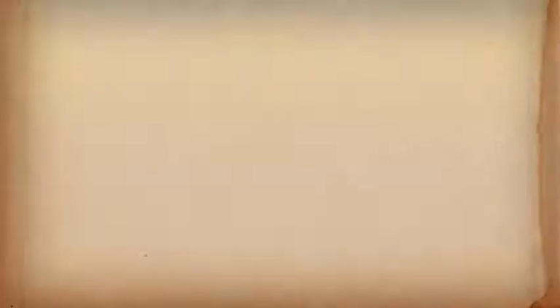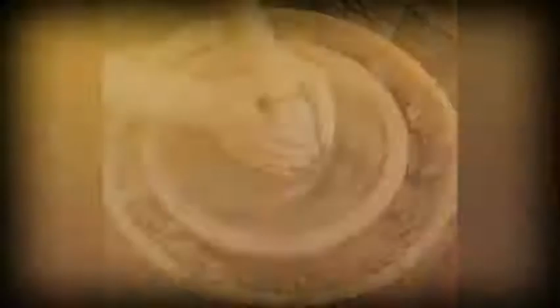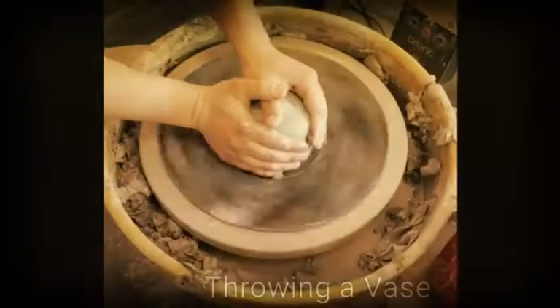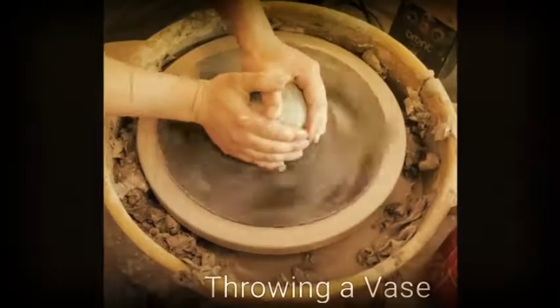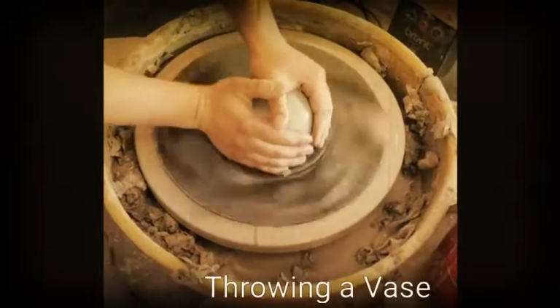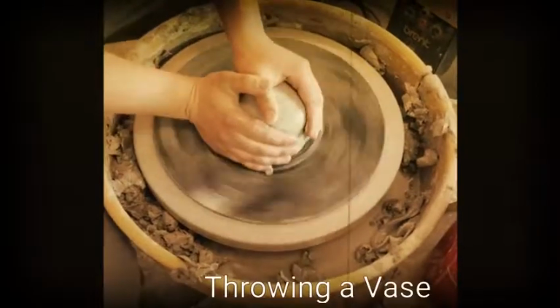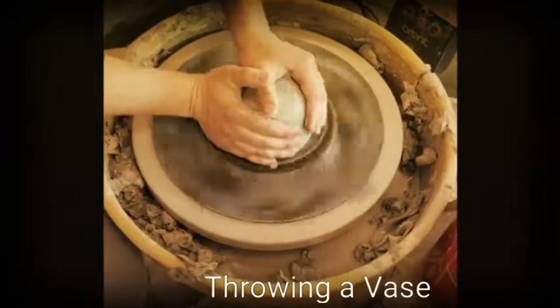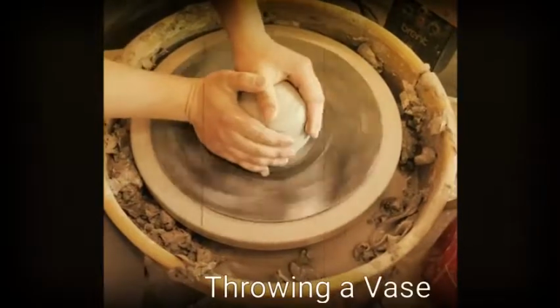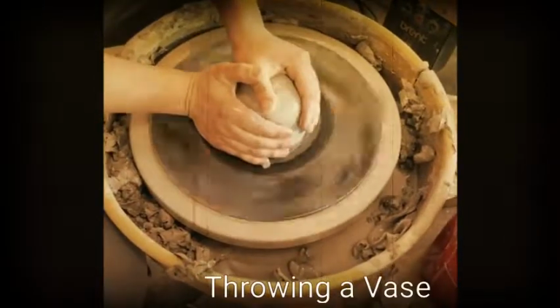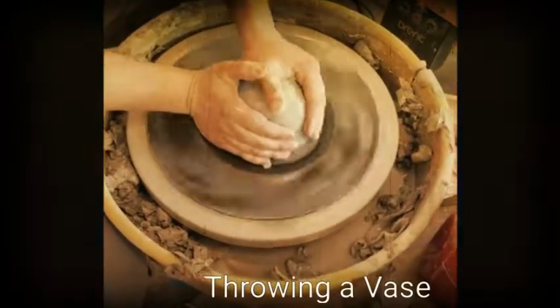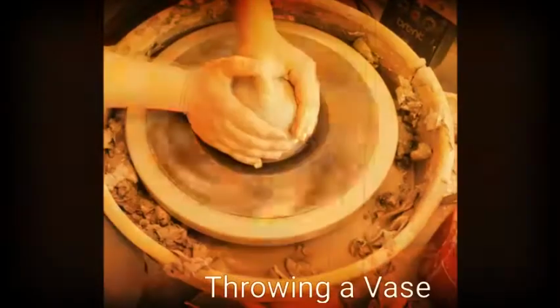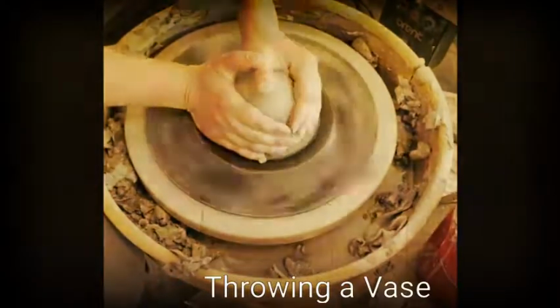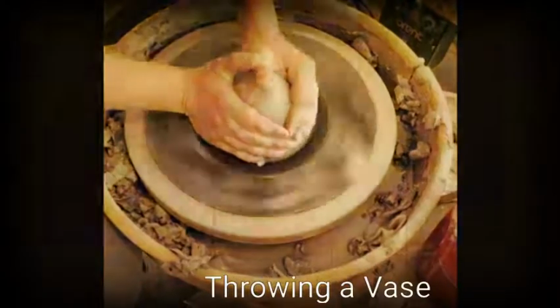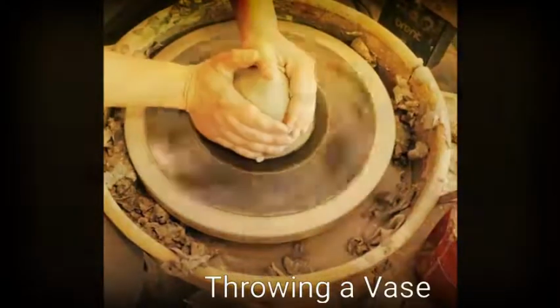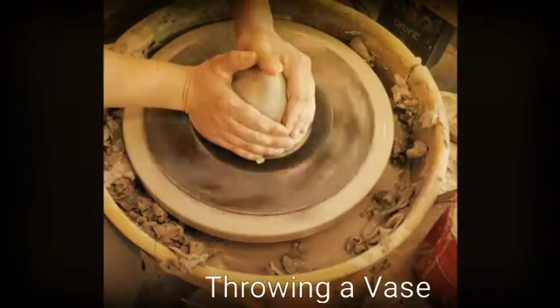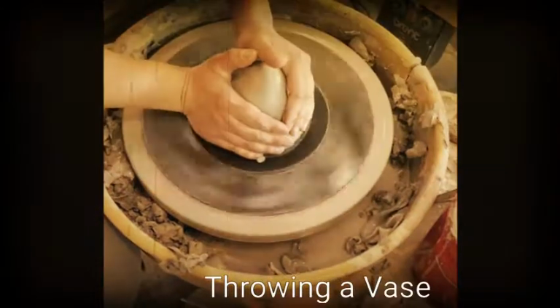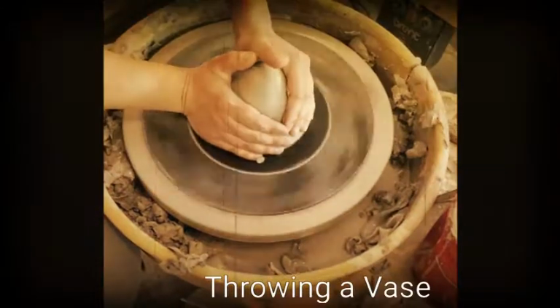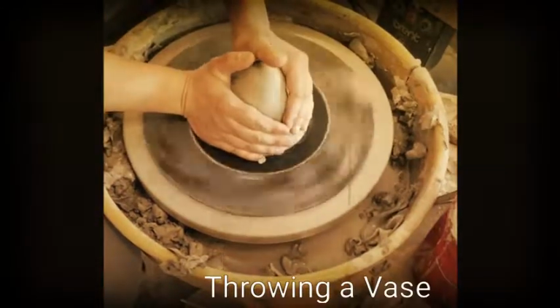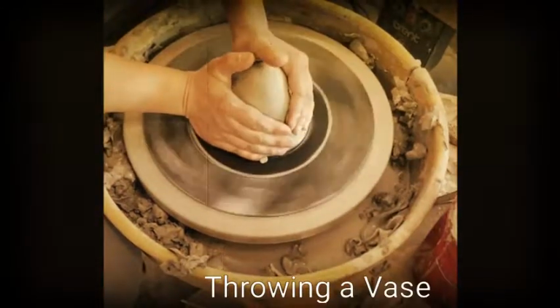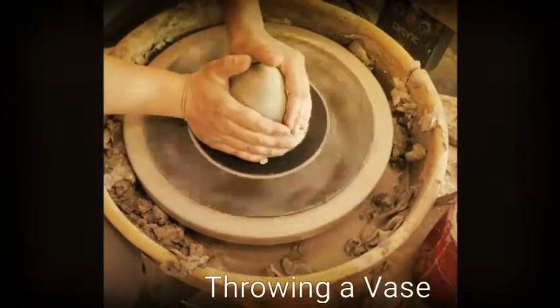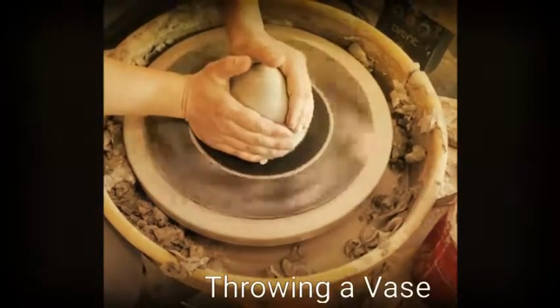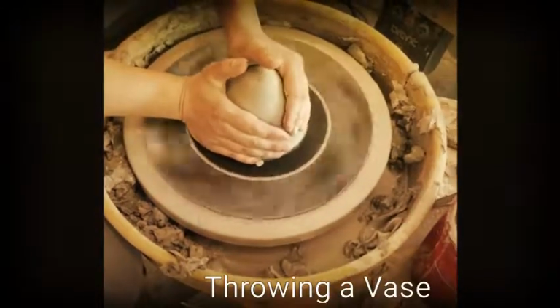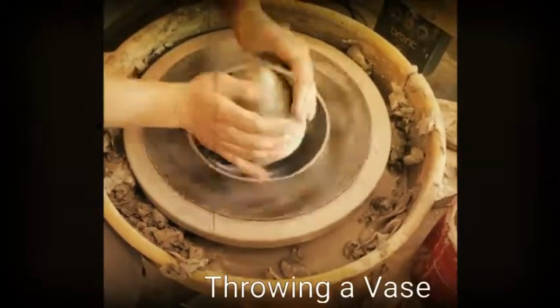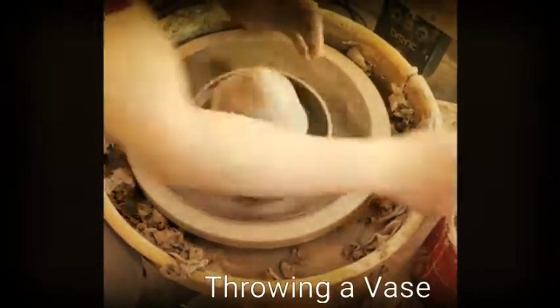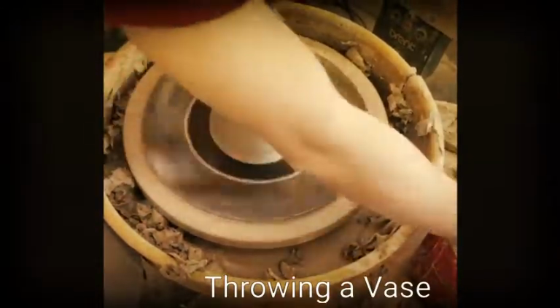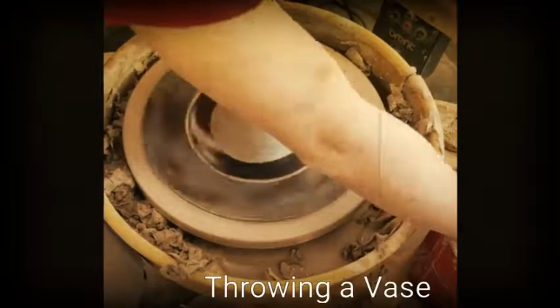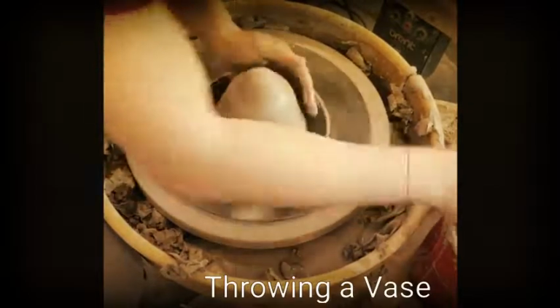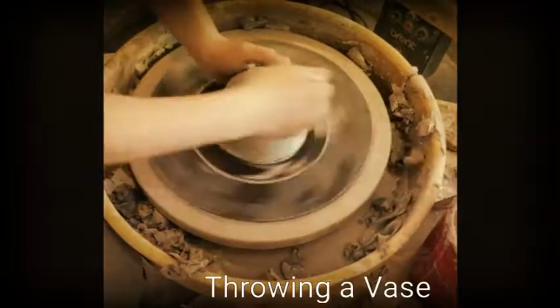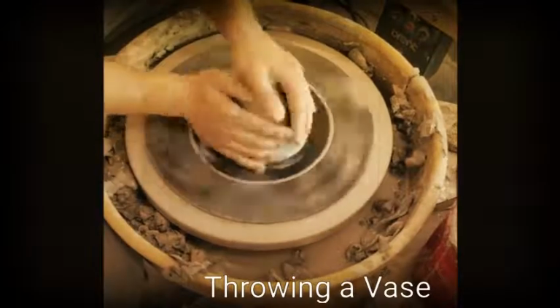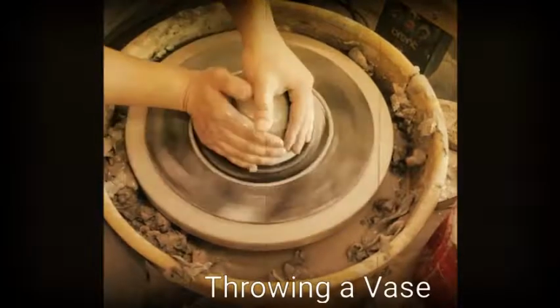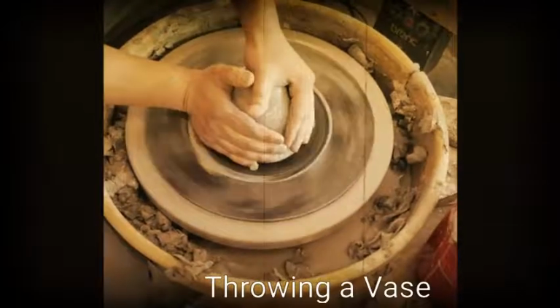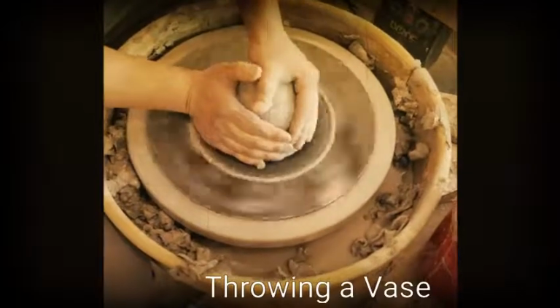Hey guys, I'm going to show you how I throw a base. Because I'm right-handed, my hand position is at 4, 5, 6 o'clock.